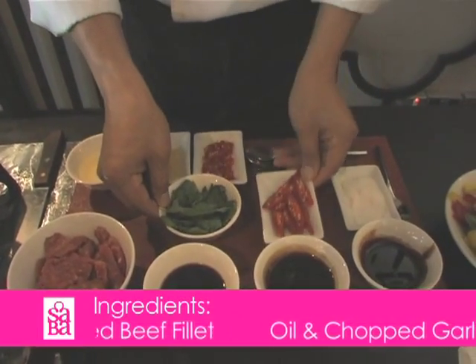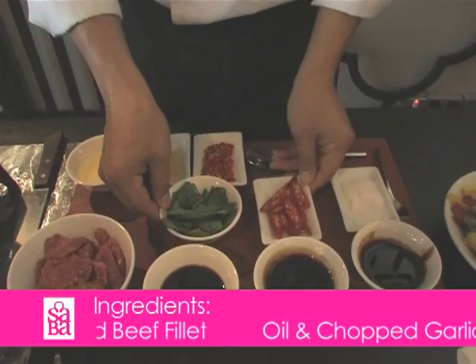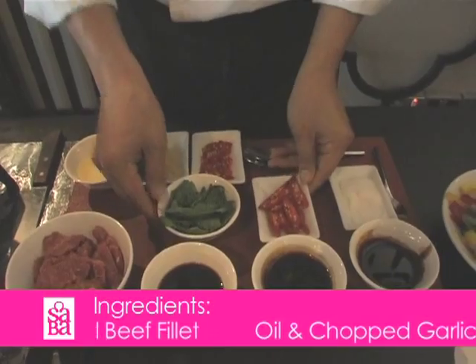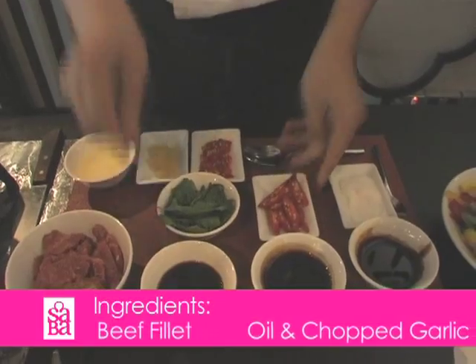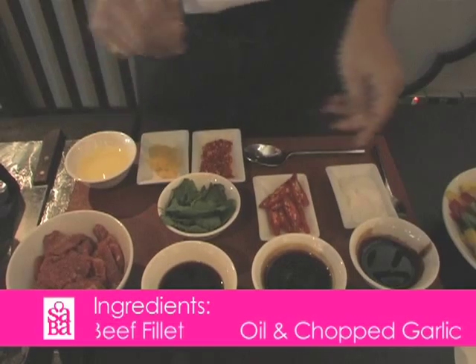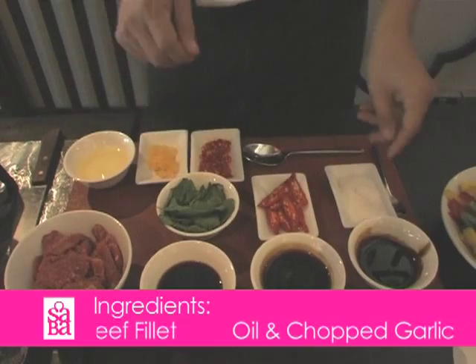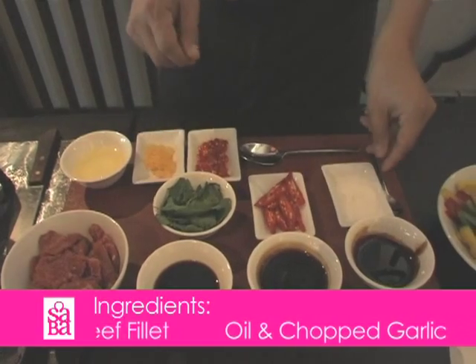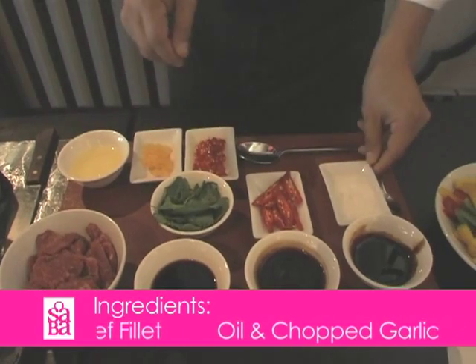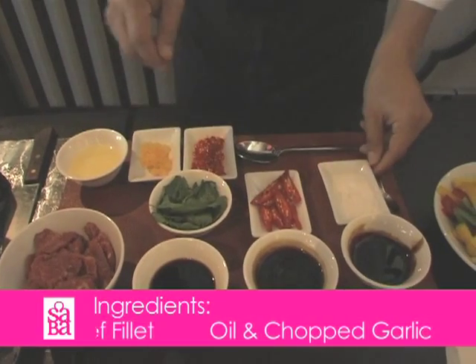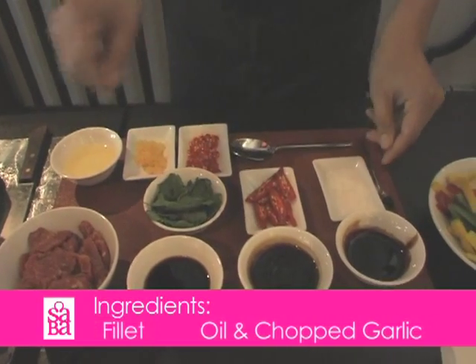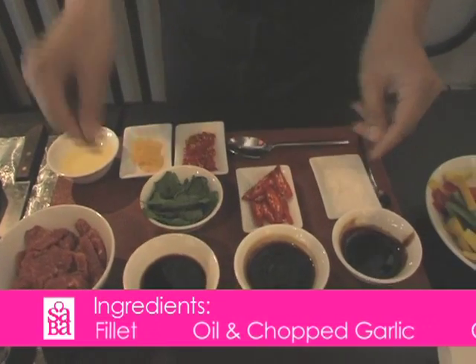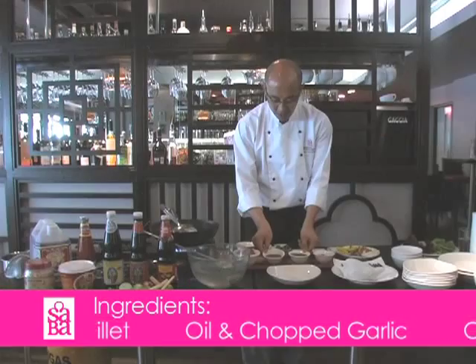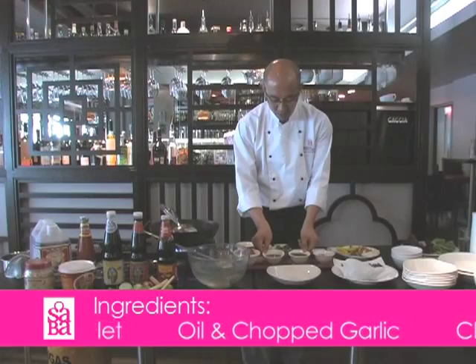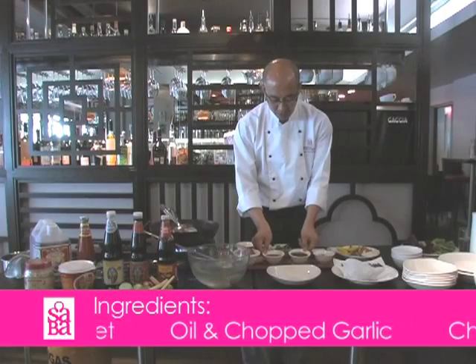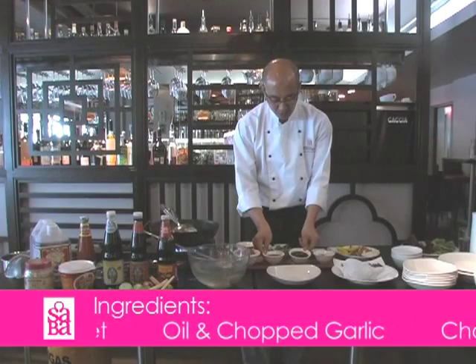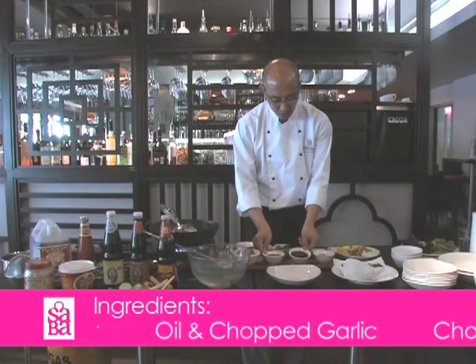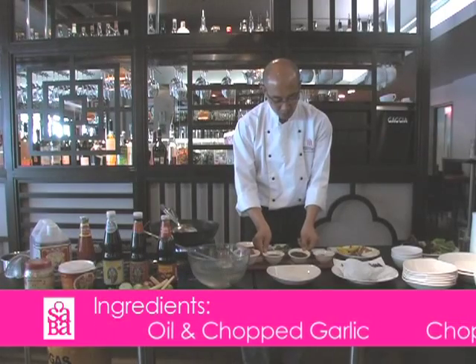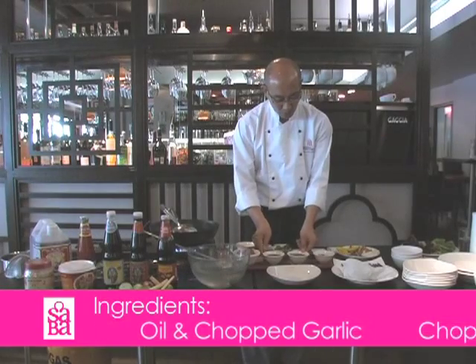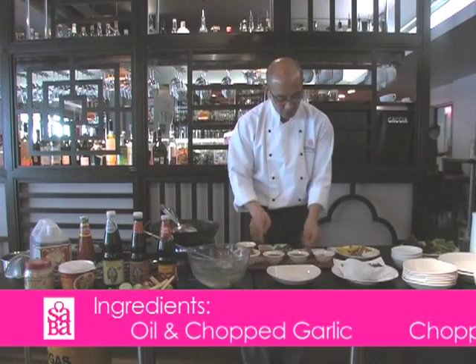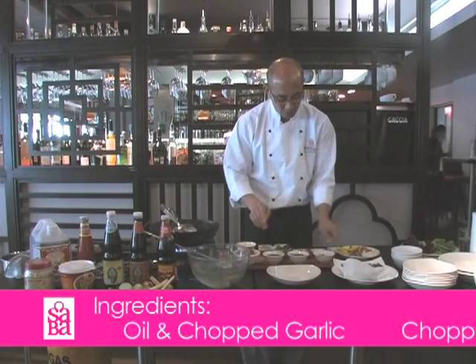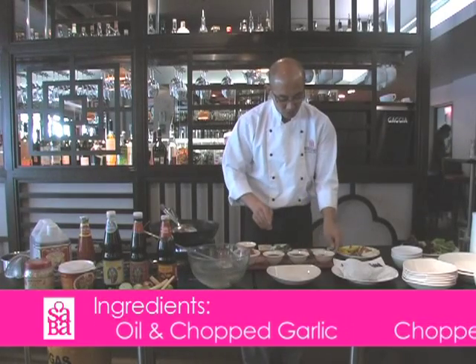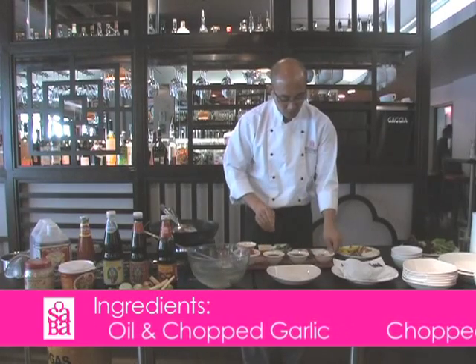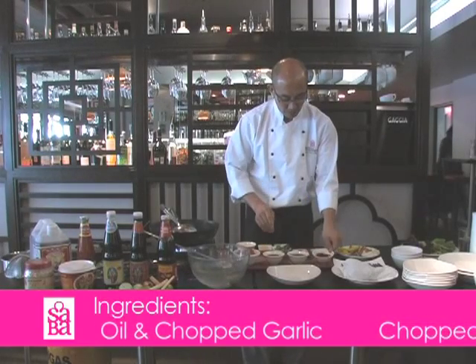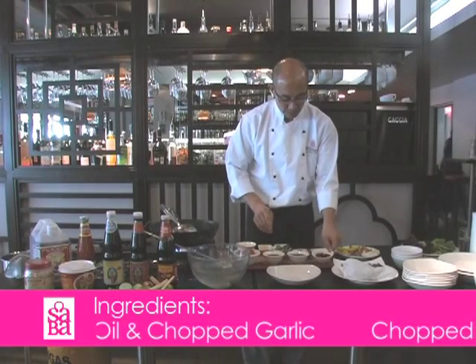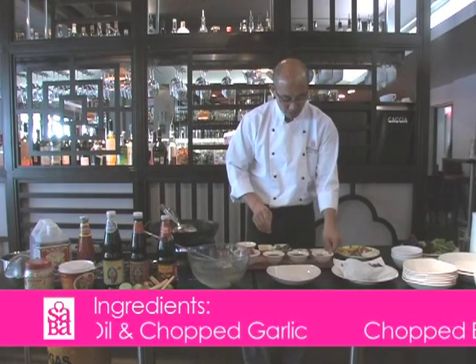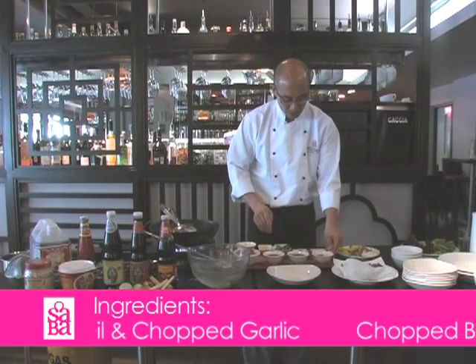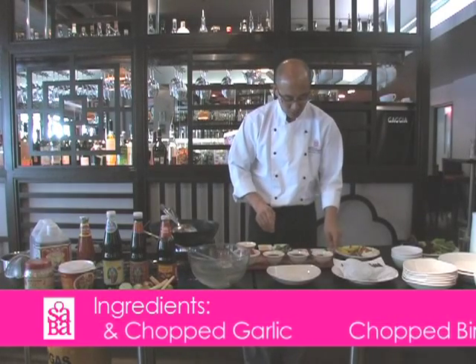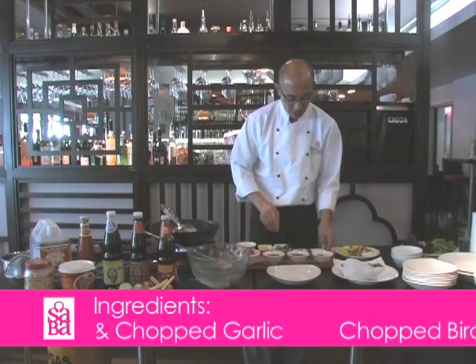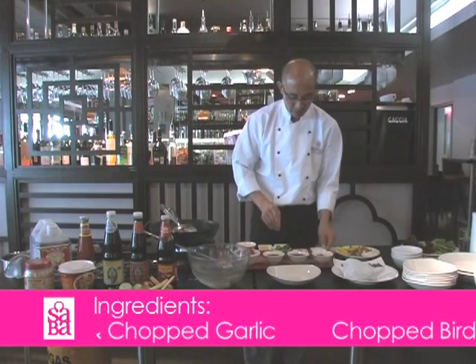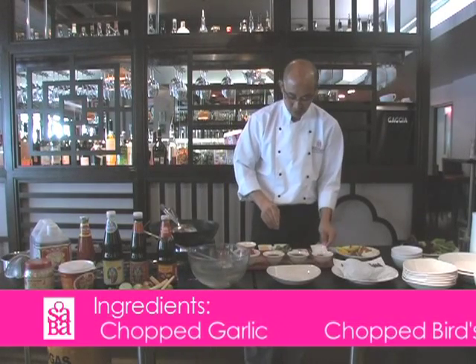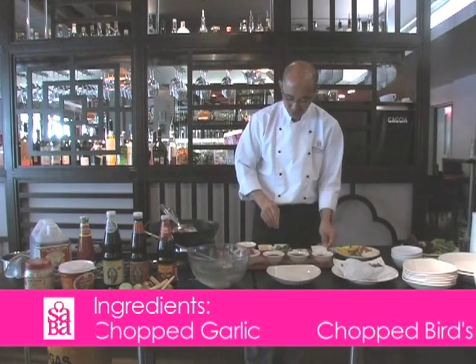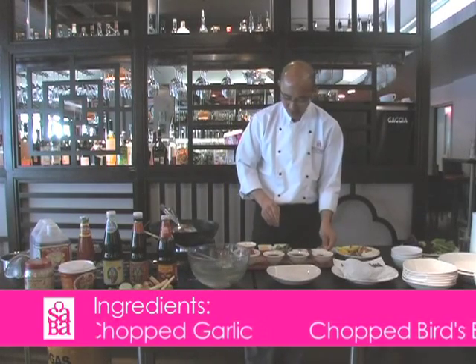The seasoning that we use: we have the soya sauce, oyster sauce, black soya sauce, and sugar.